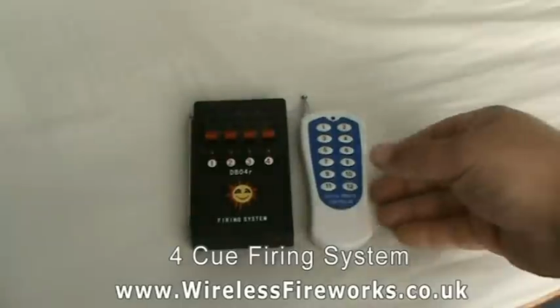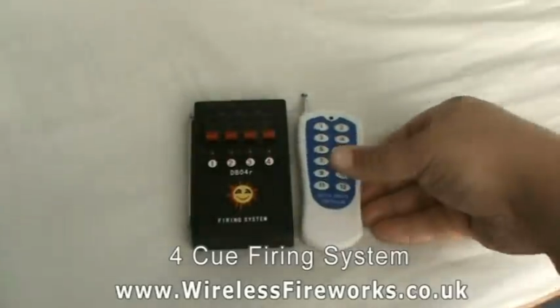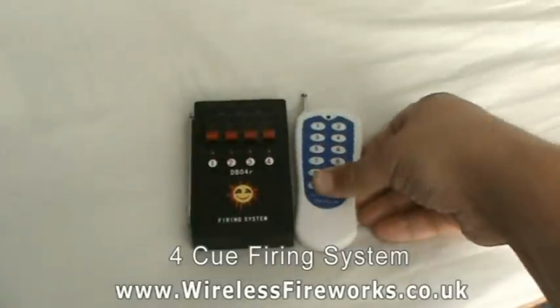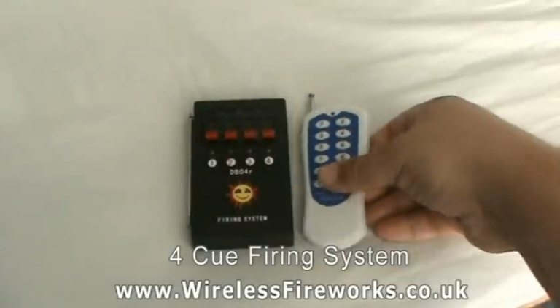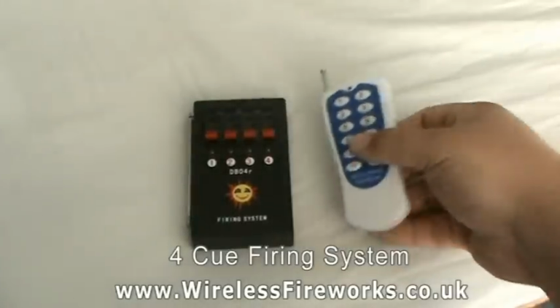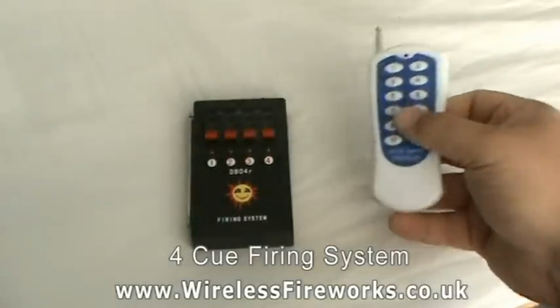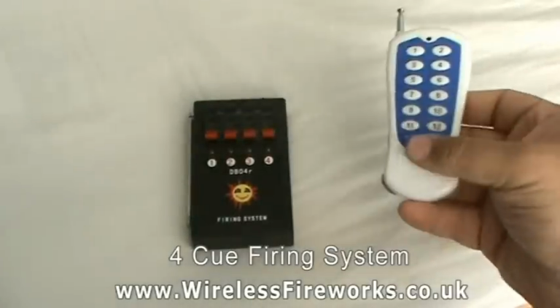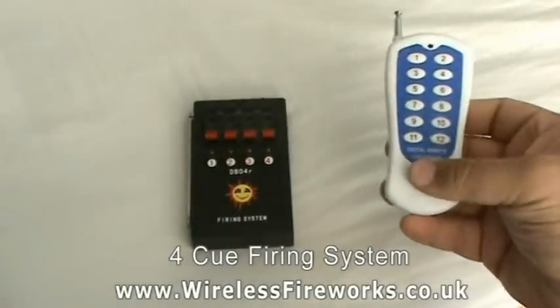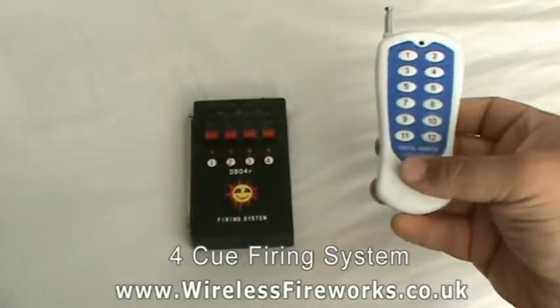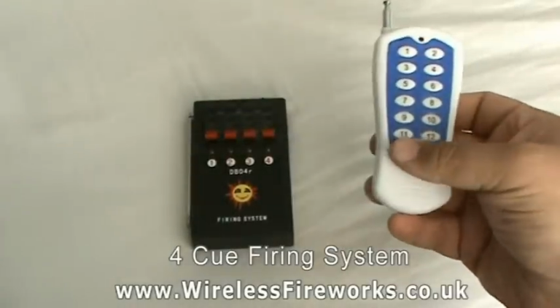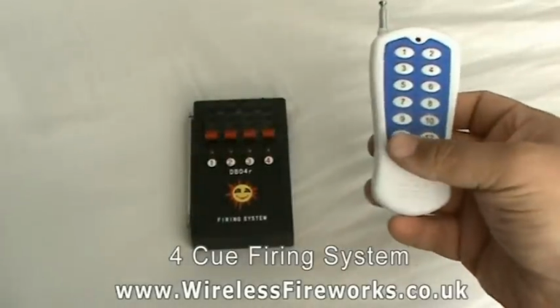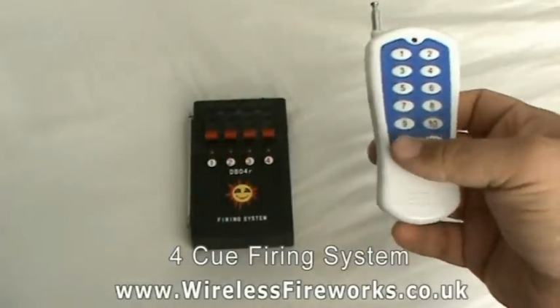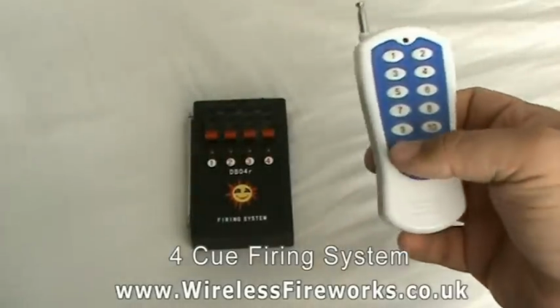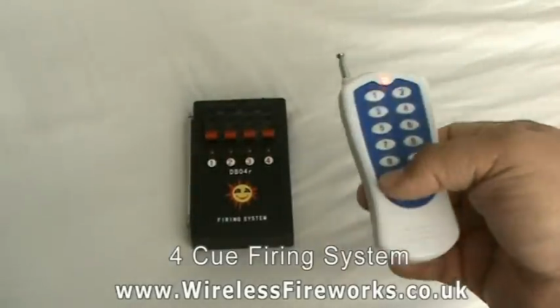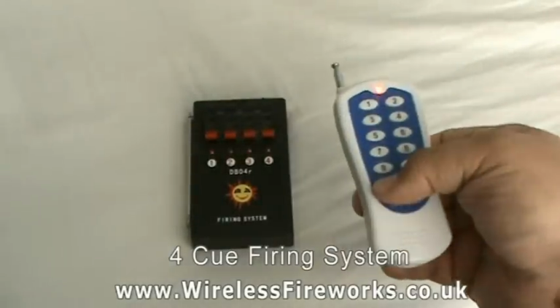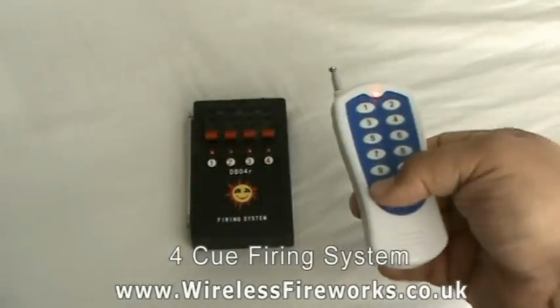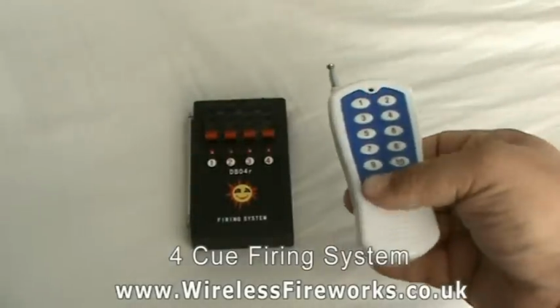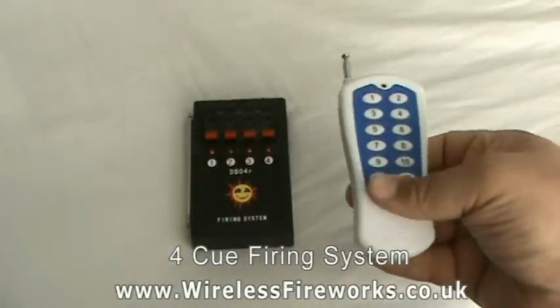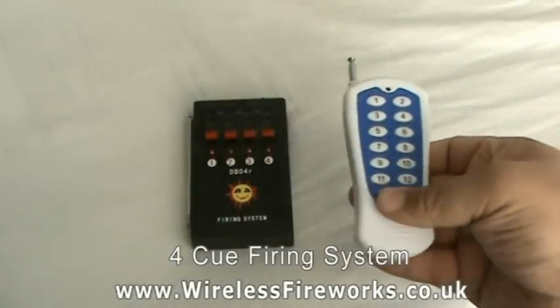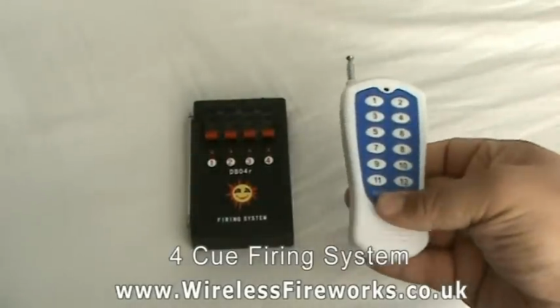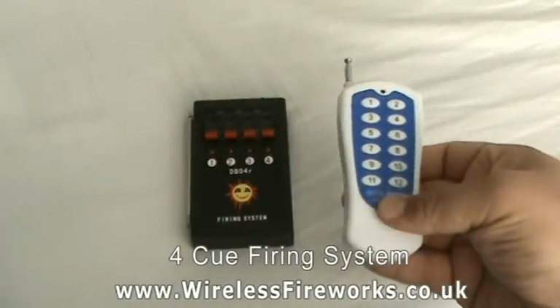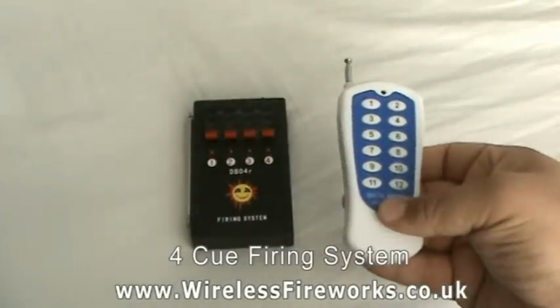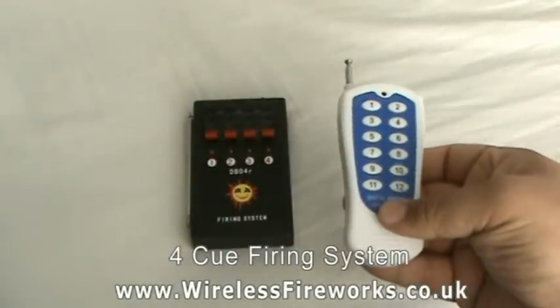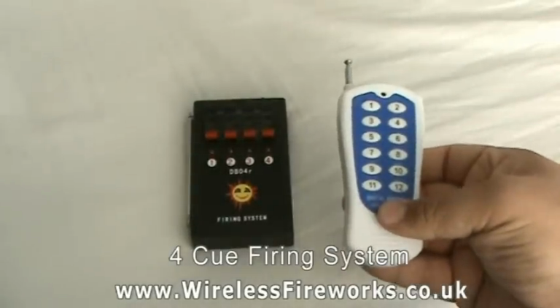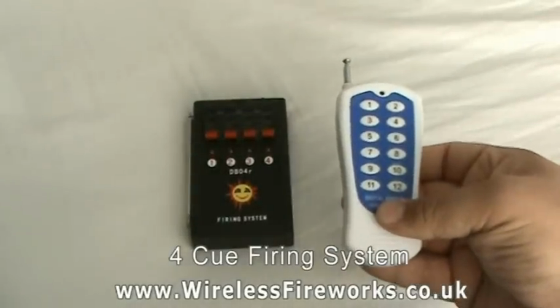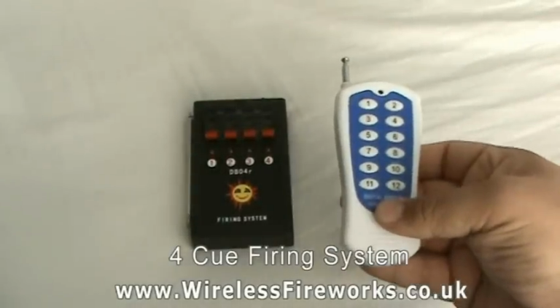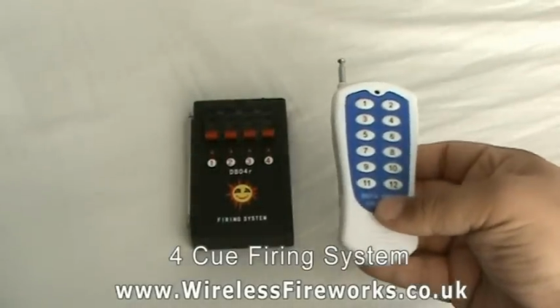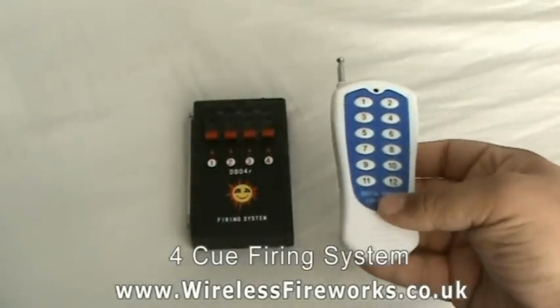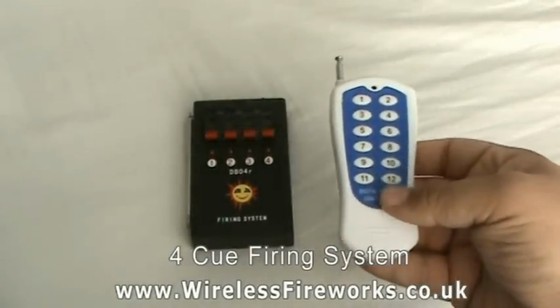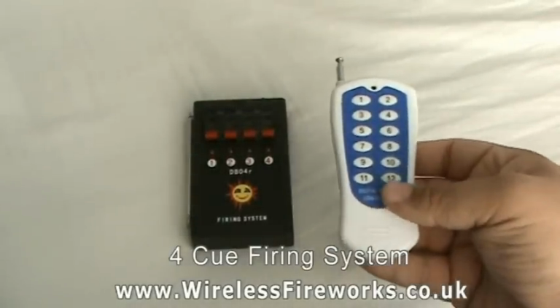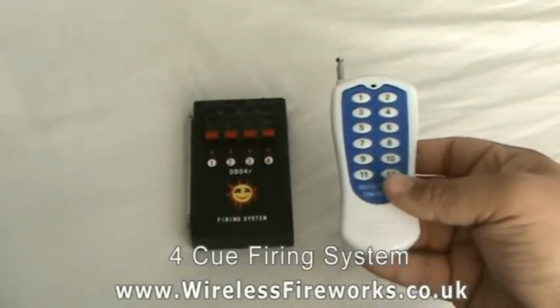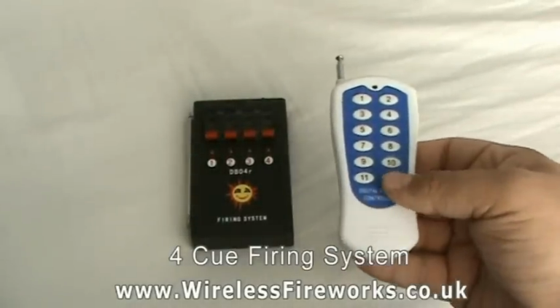Number 11 on the remote will fire all cues simultaneously, and number 12 will fire them in sequence.